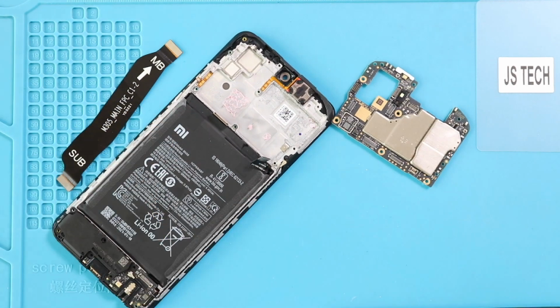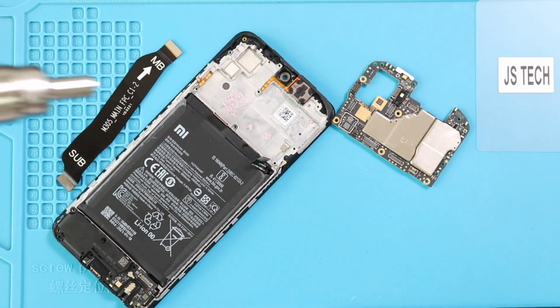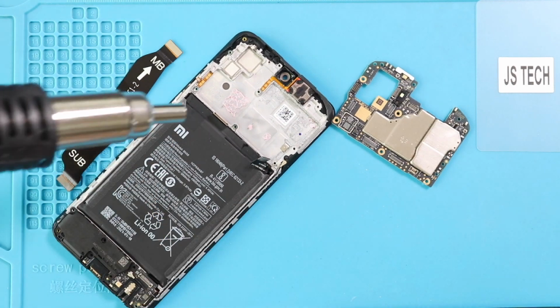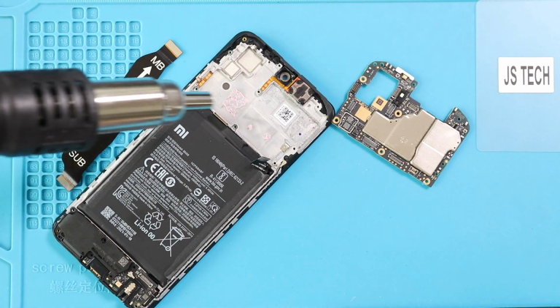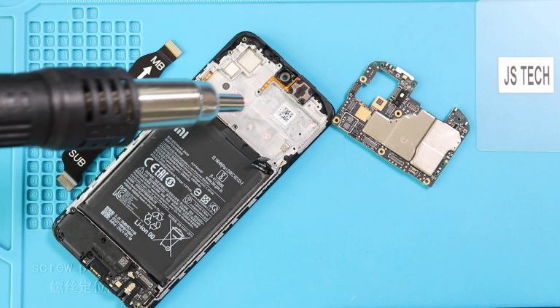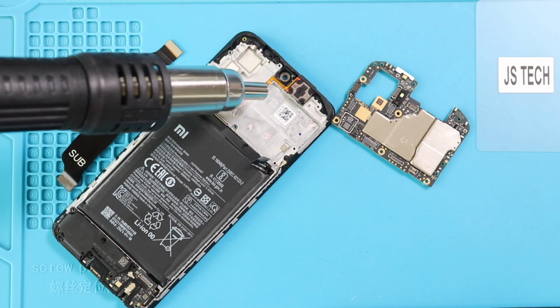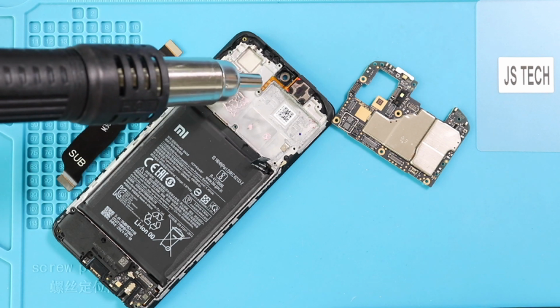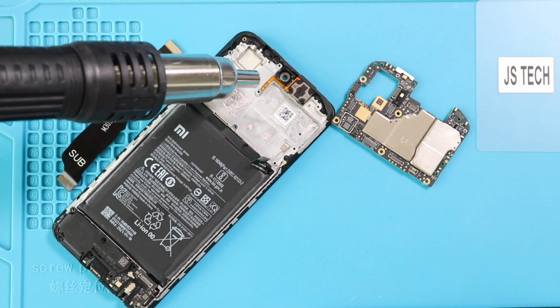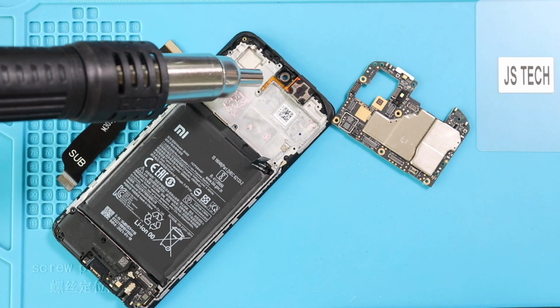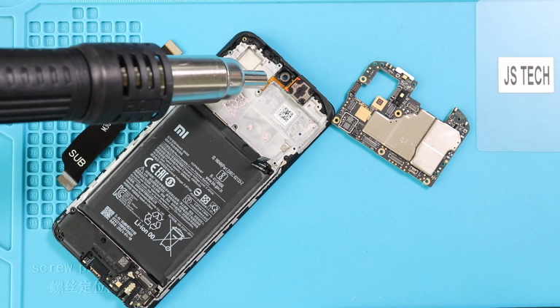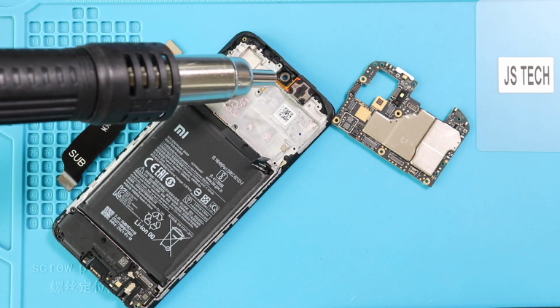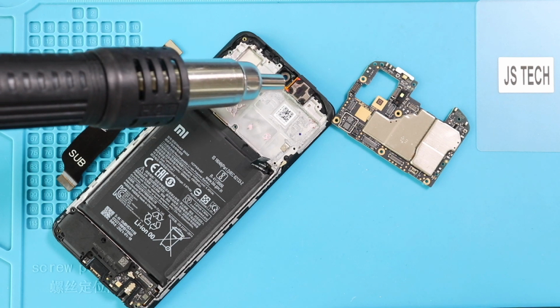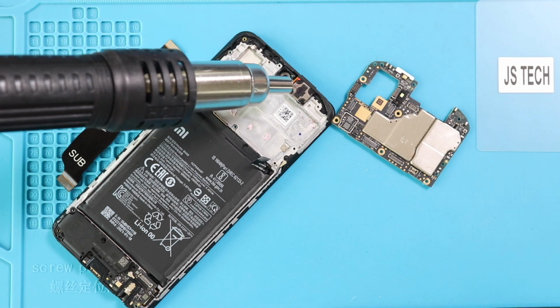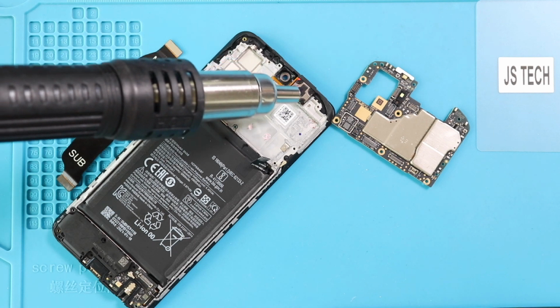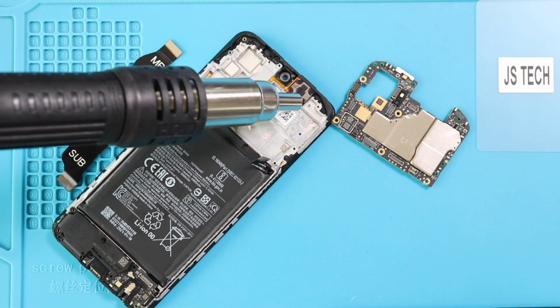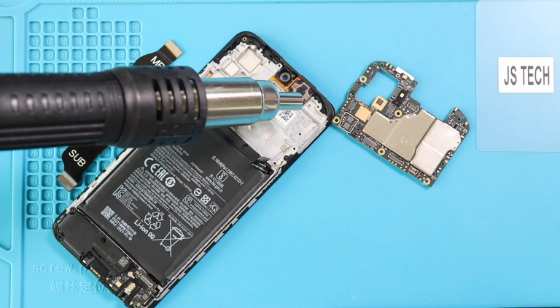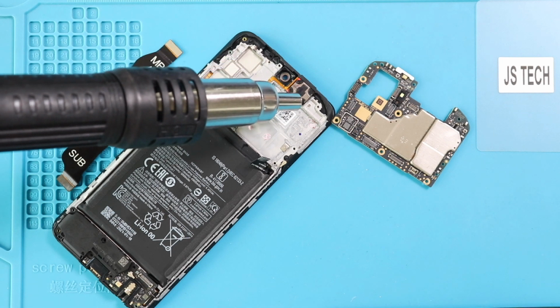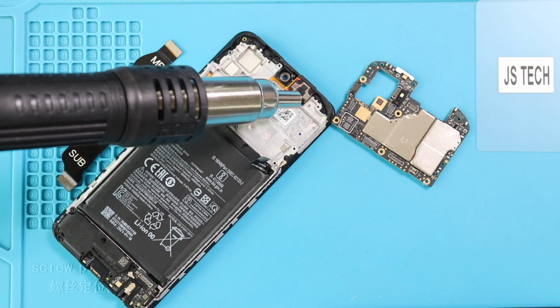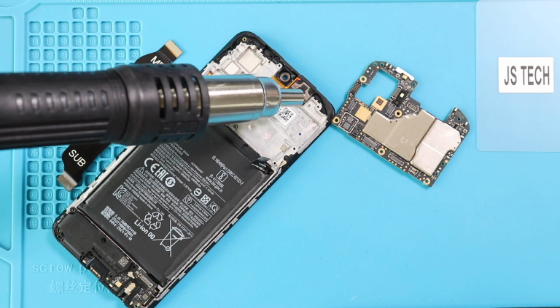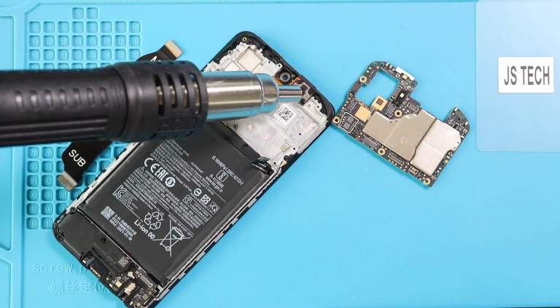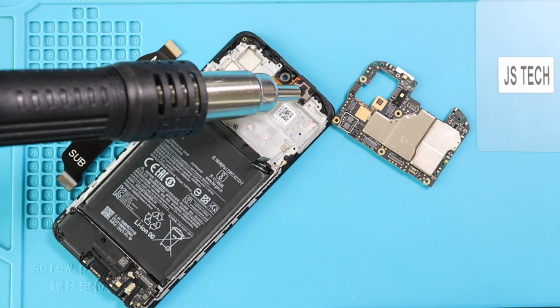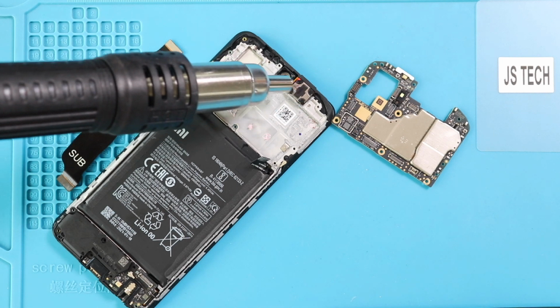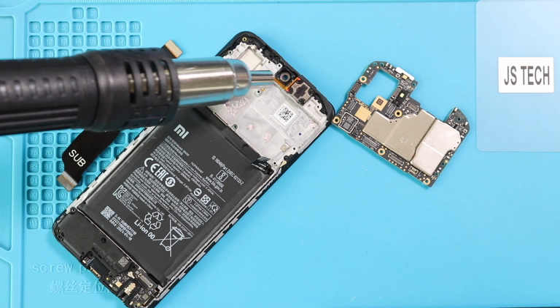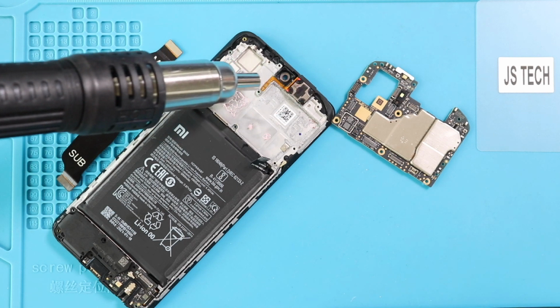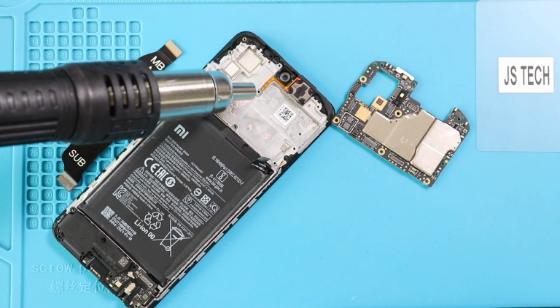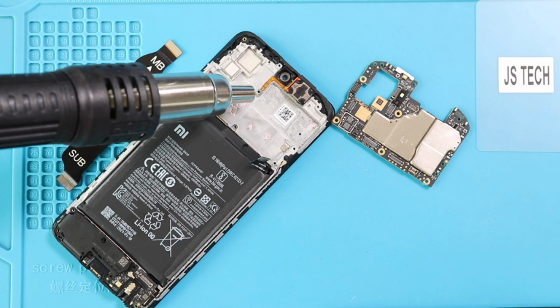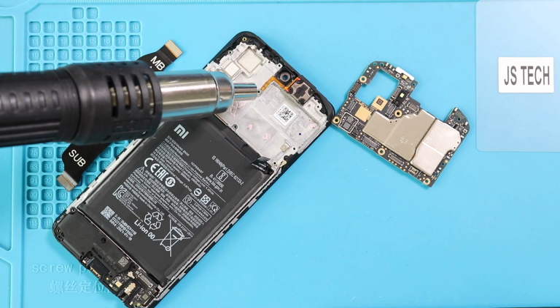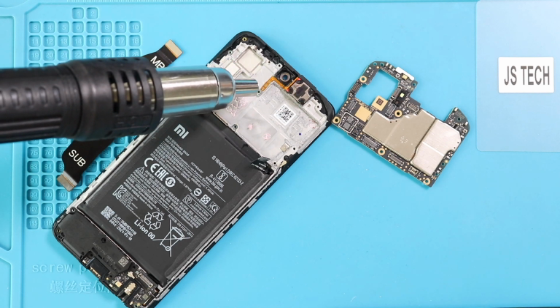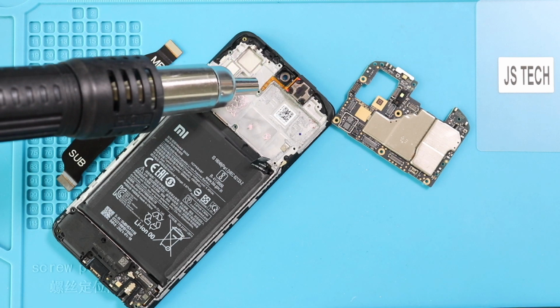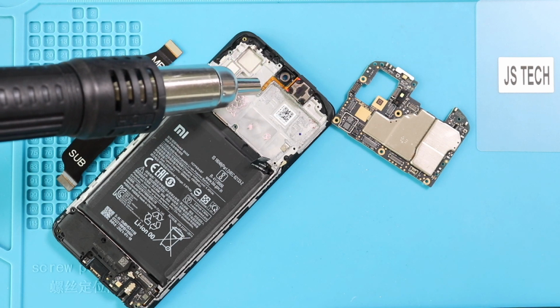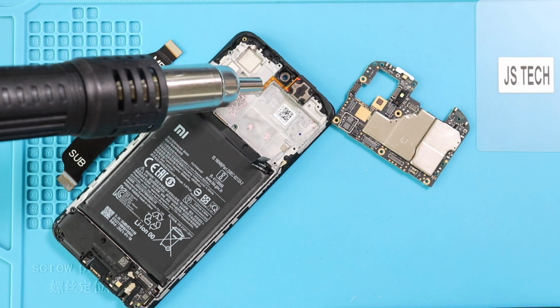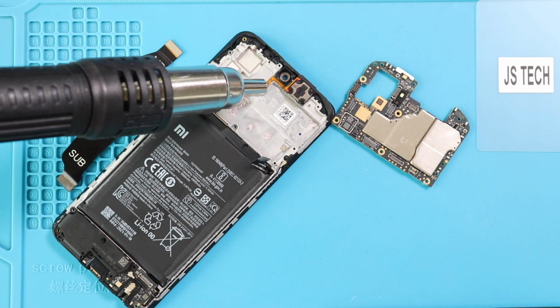Next, apply a little heat to take out the ear speaker and sensor flex module. Be gentle and slowly pull out the parts.